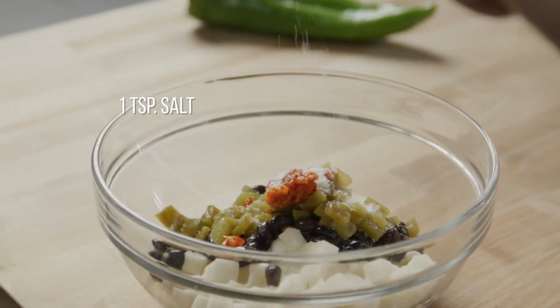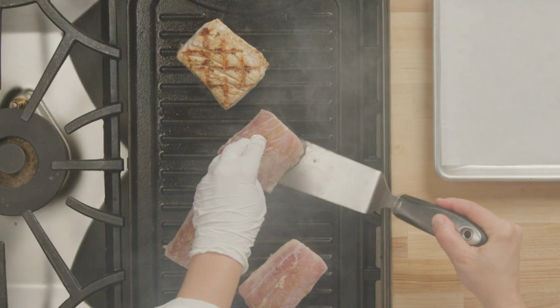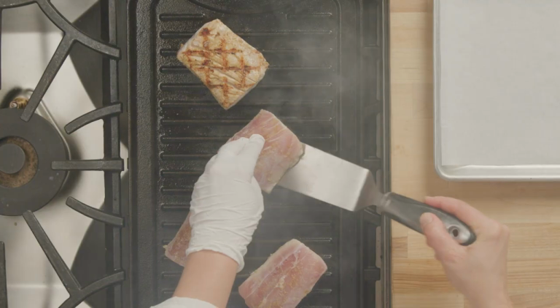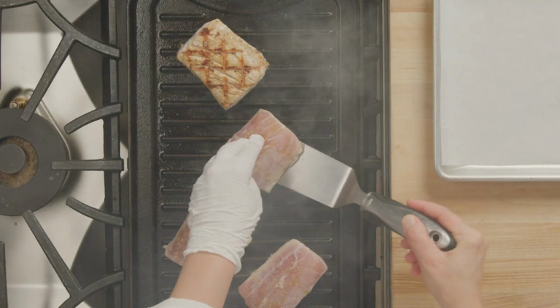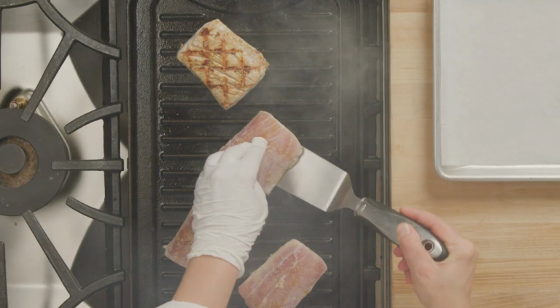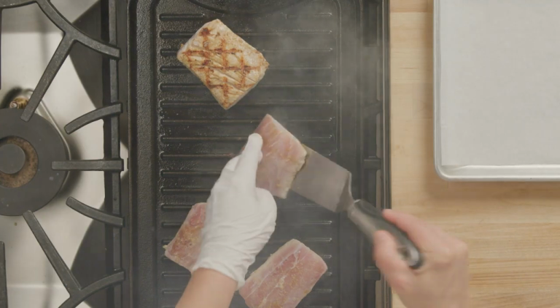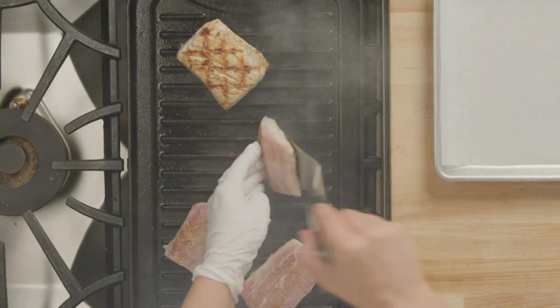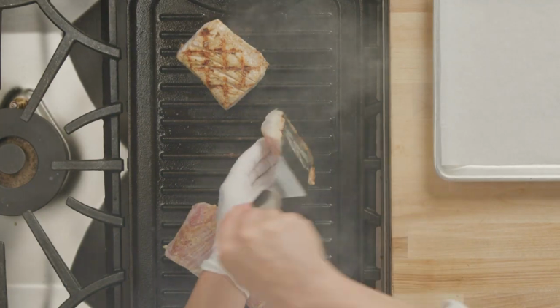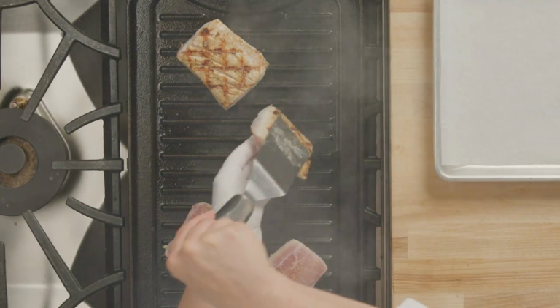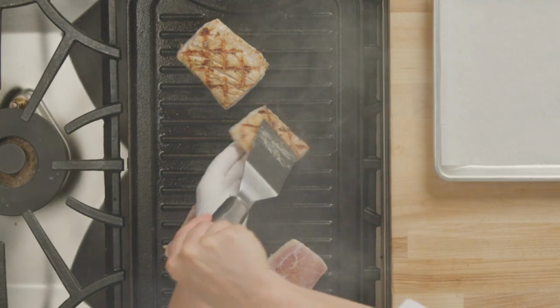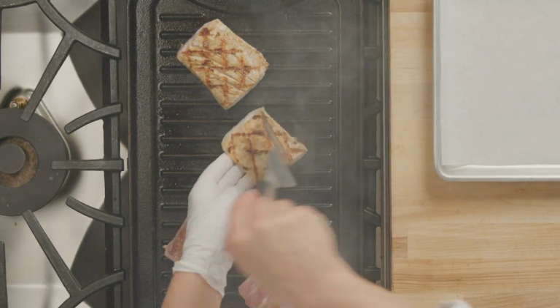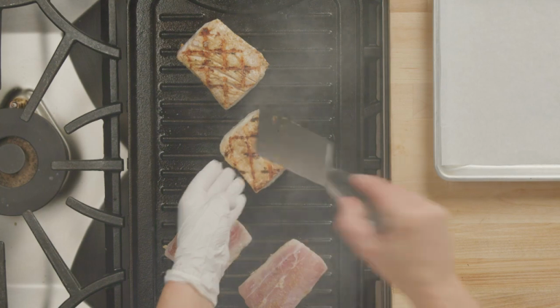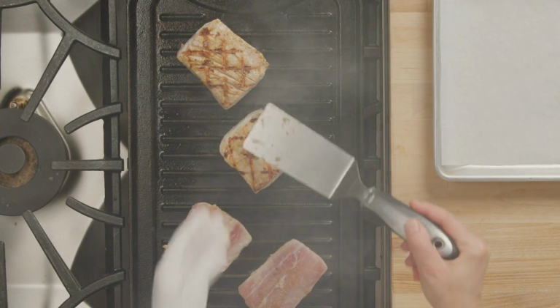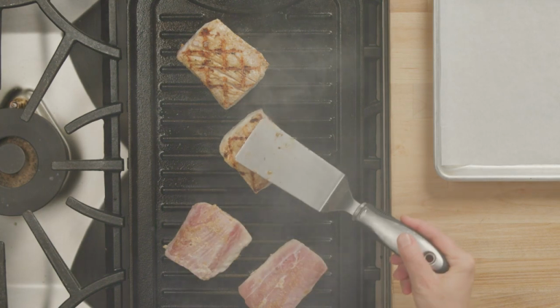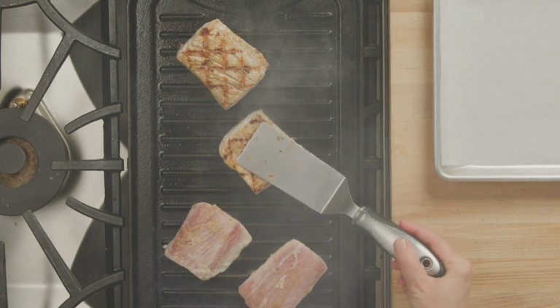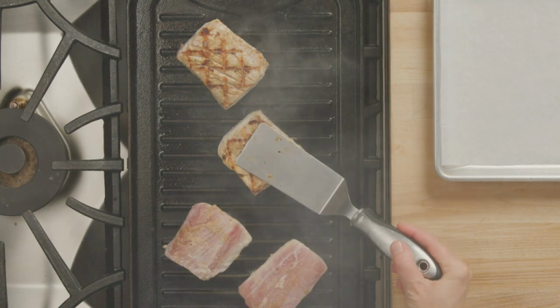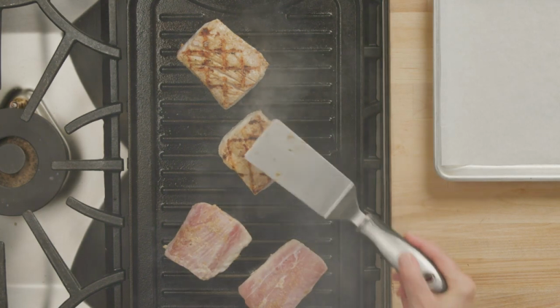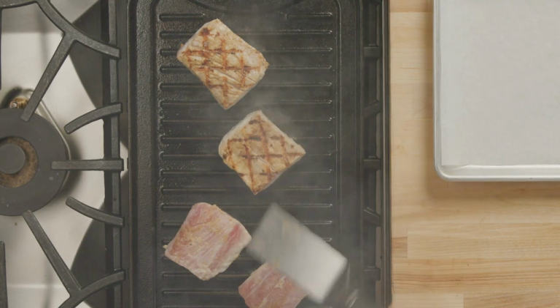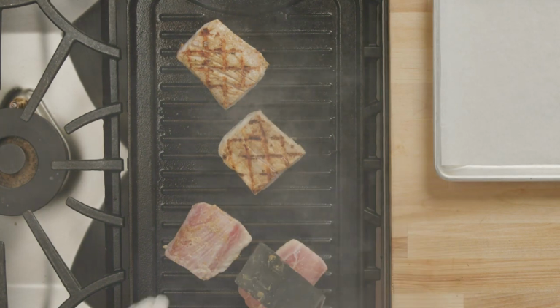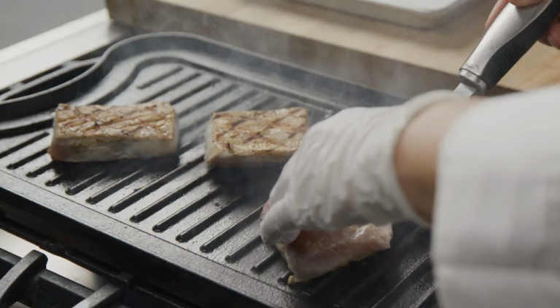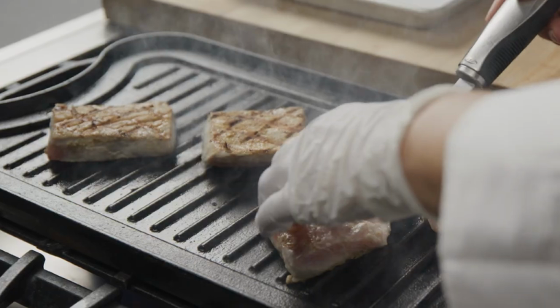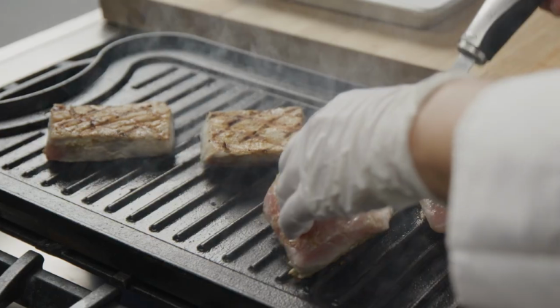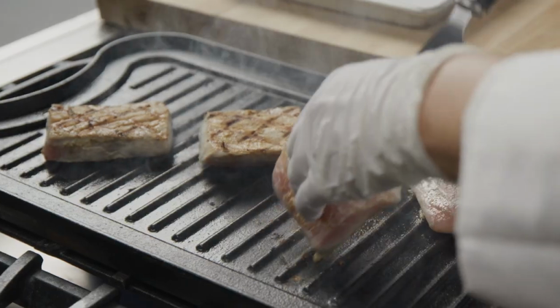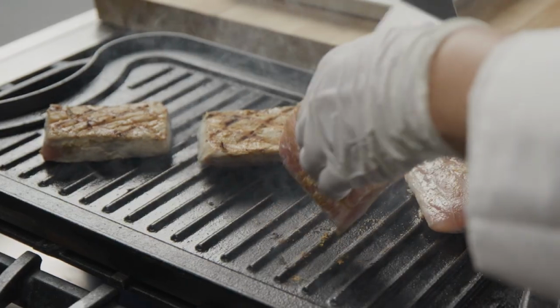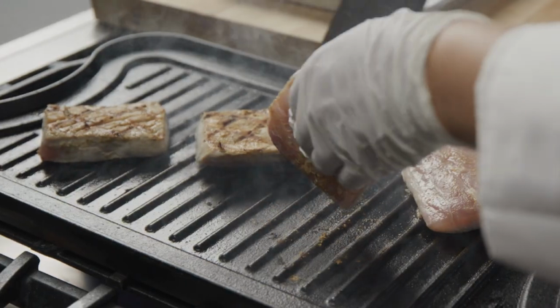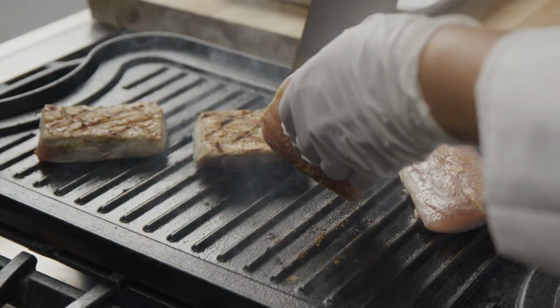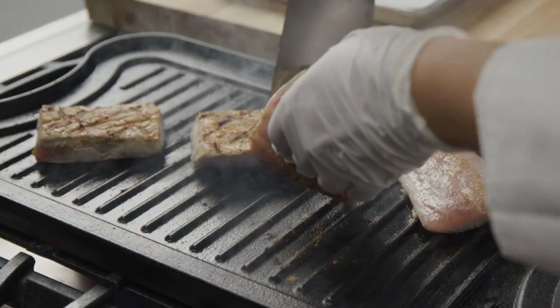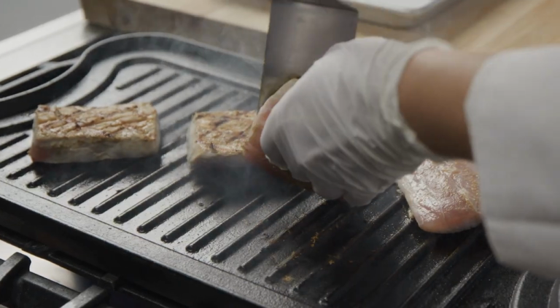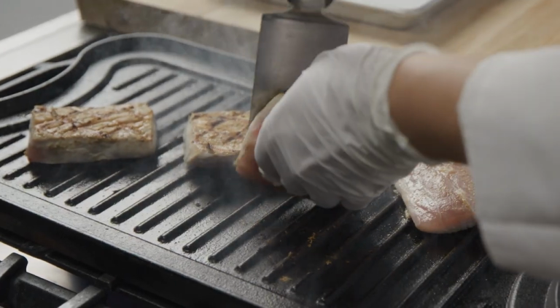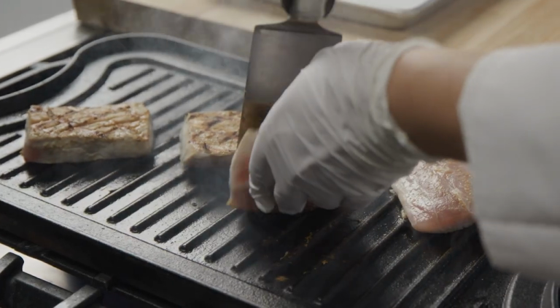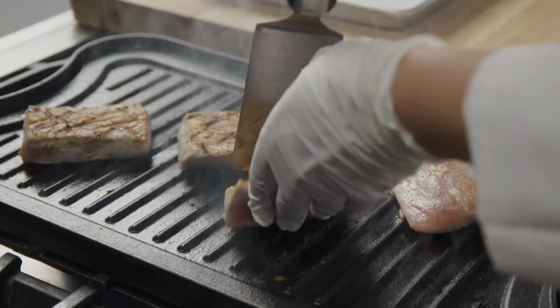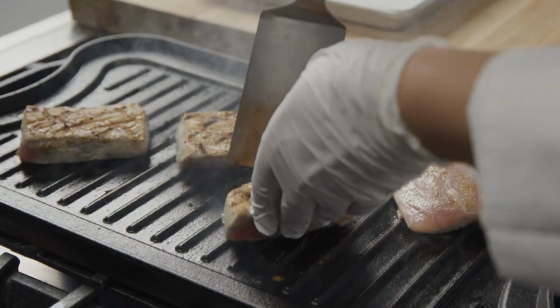Grill the mahi-mahi fillets to the desired doneness on both sides, creating decorative hatch marks.